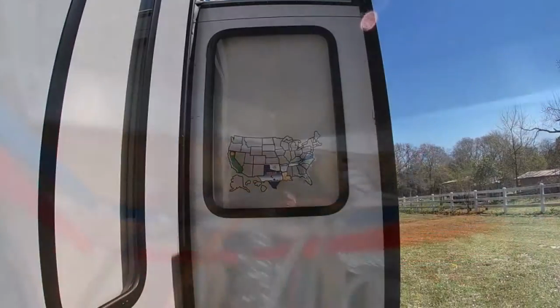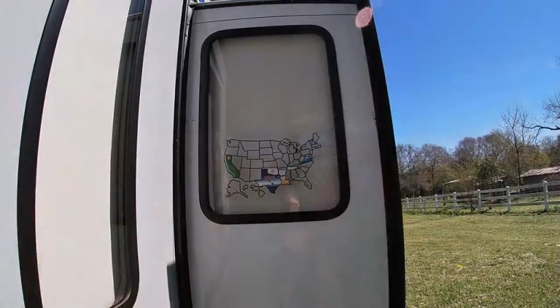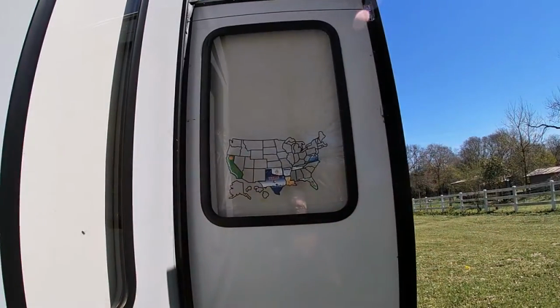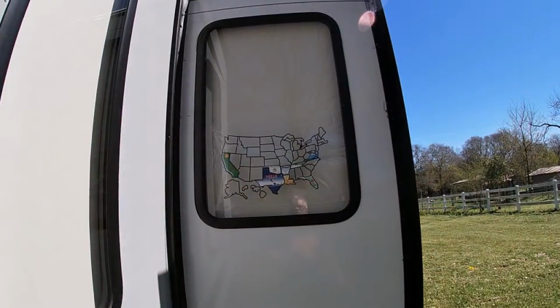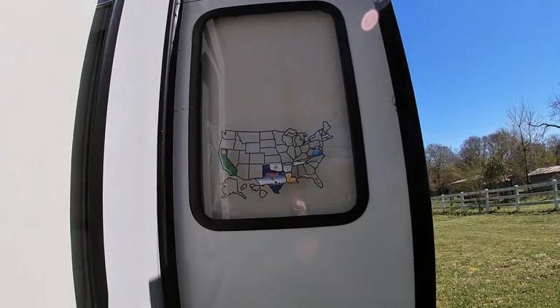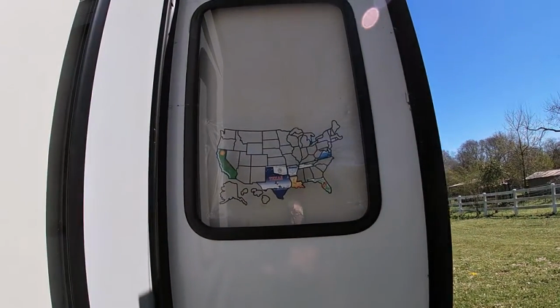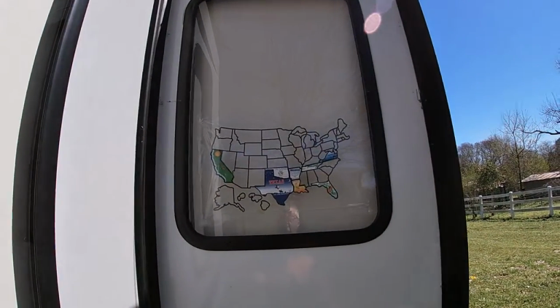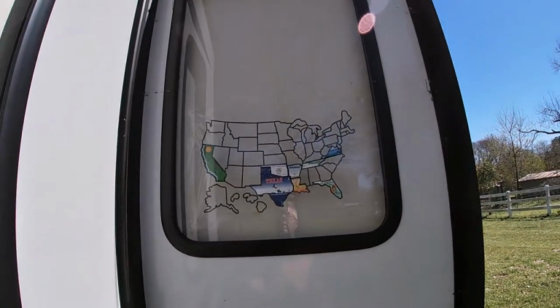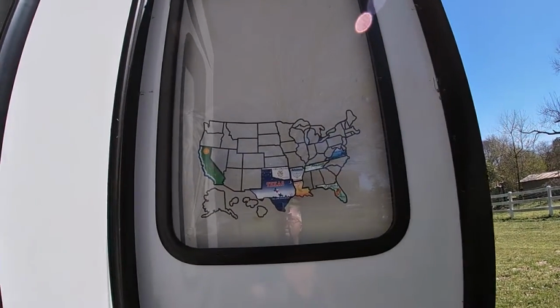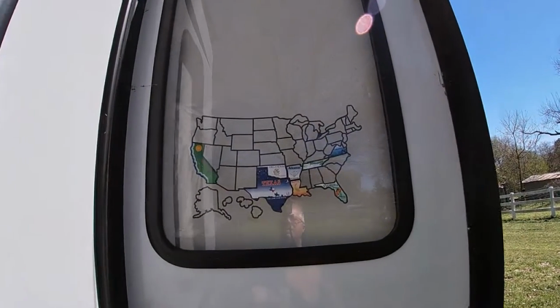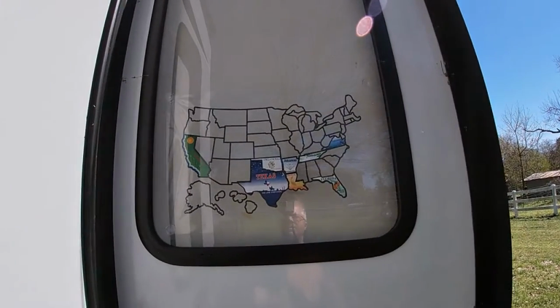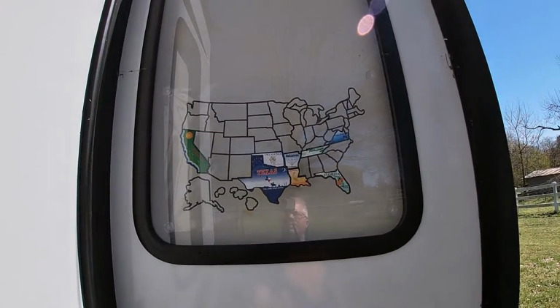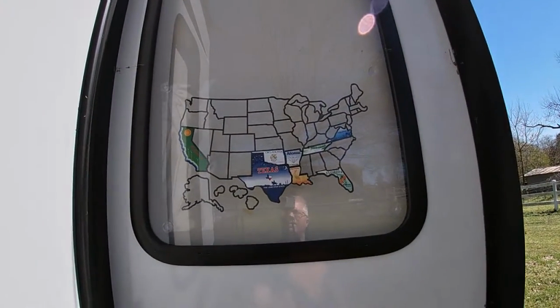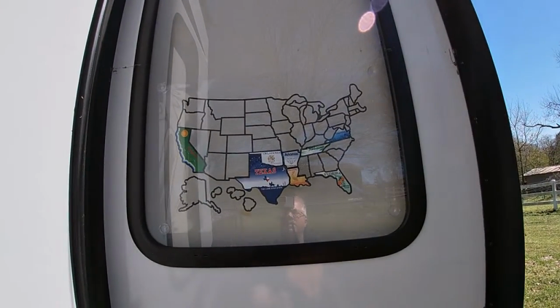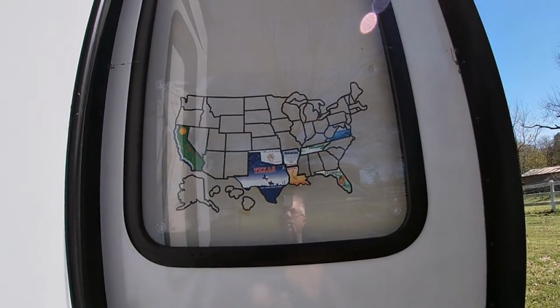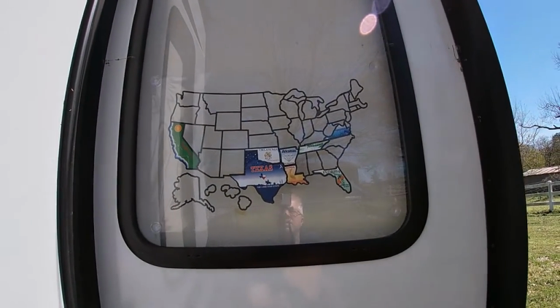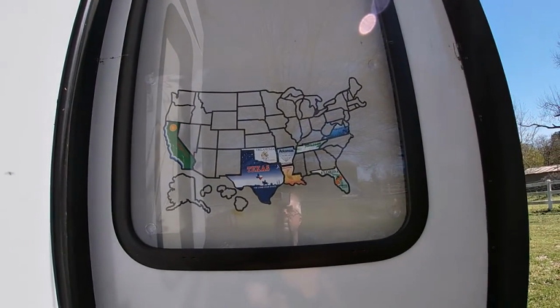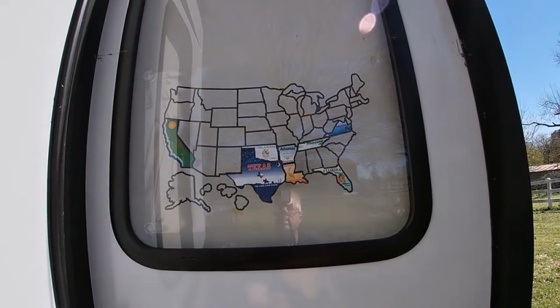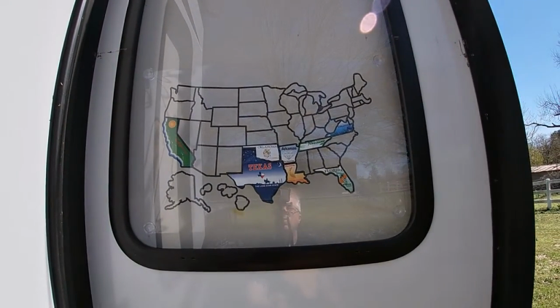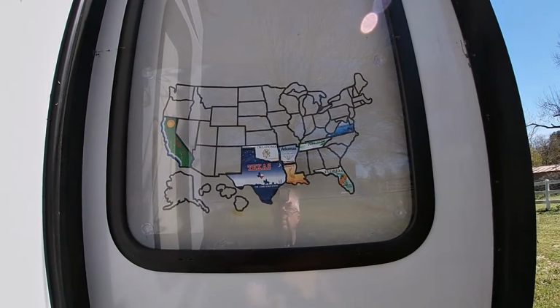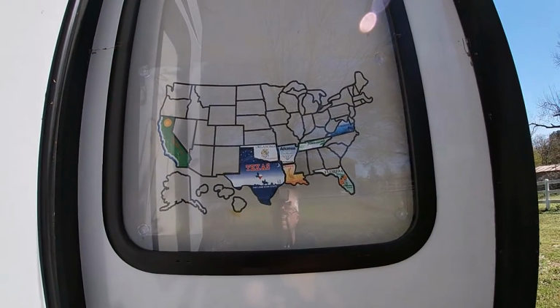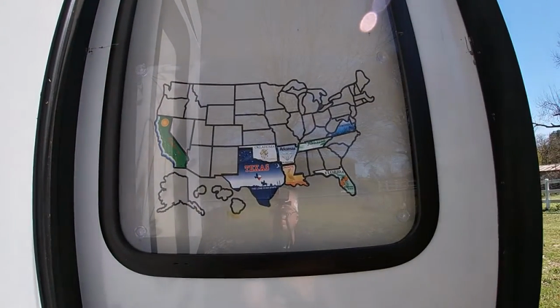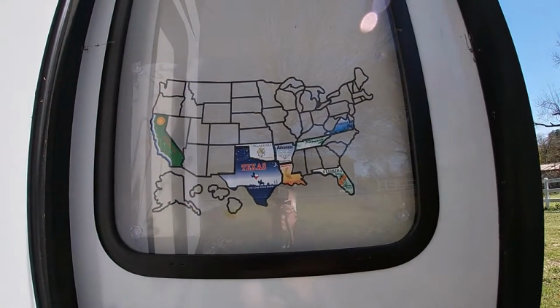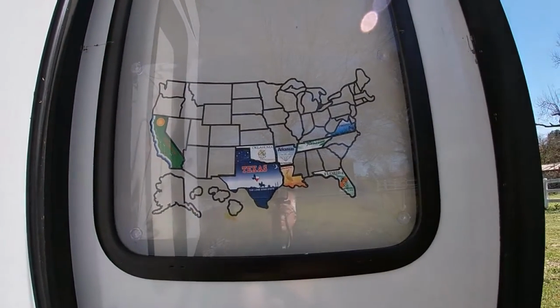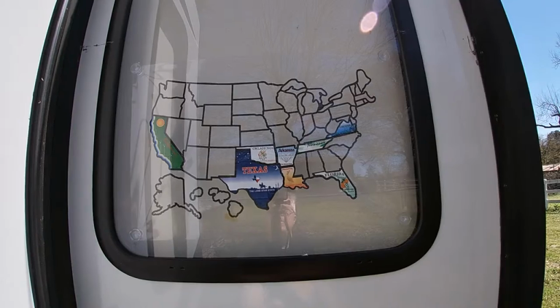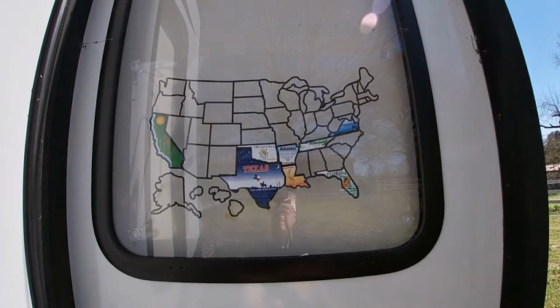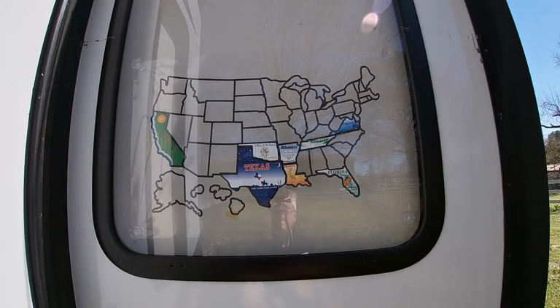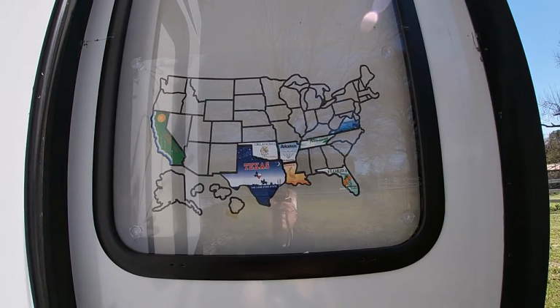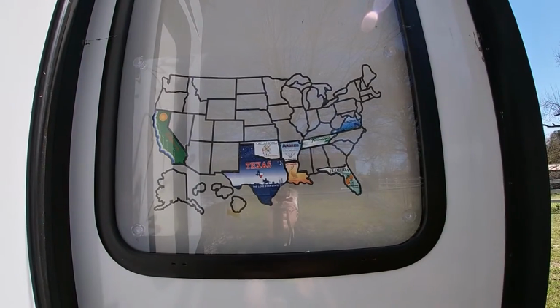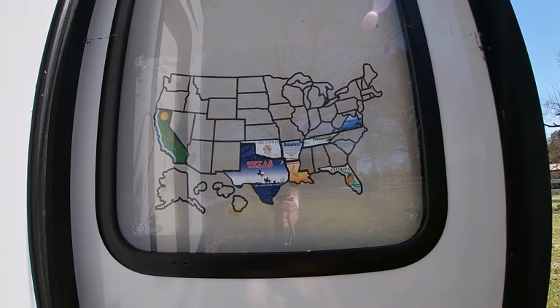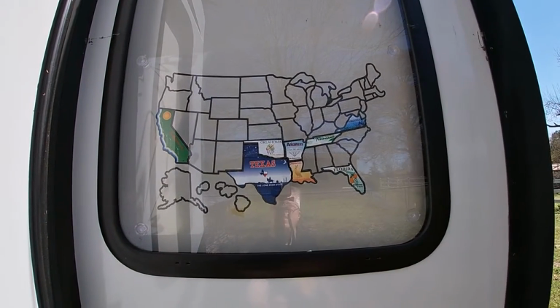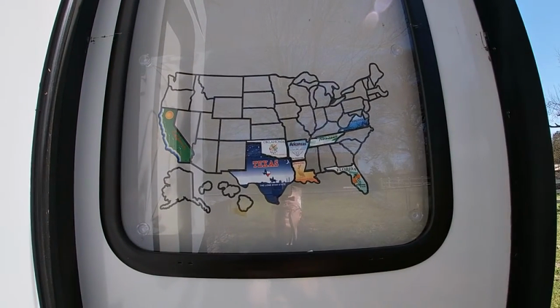This is where we've been so far and we're looking forward to filling in a lot more of that map.